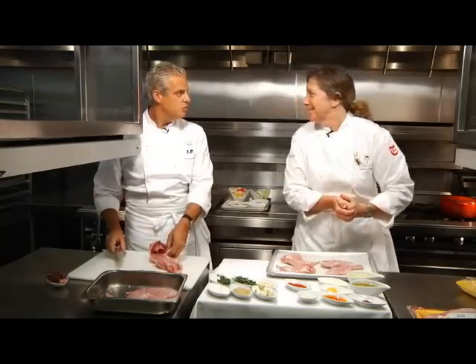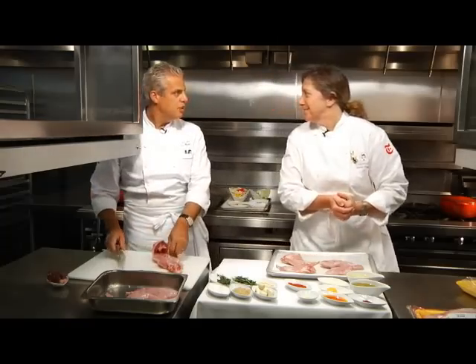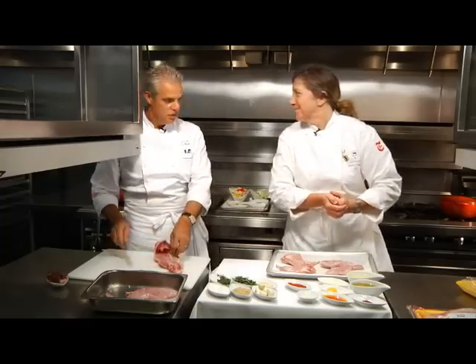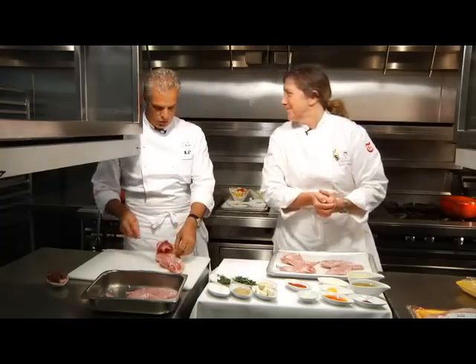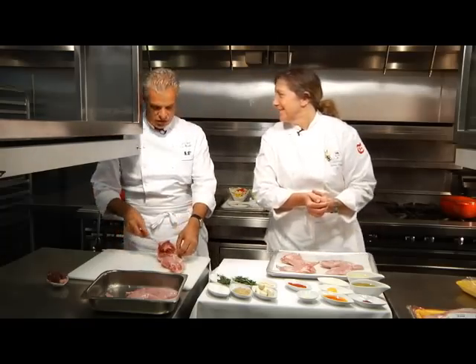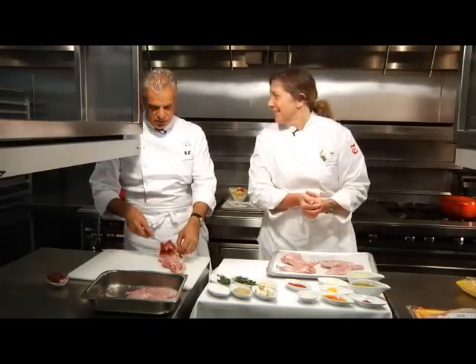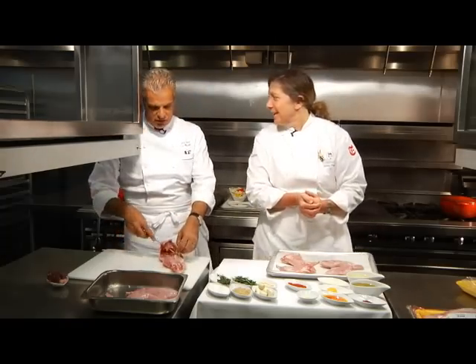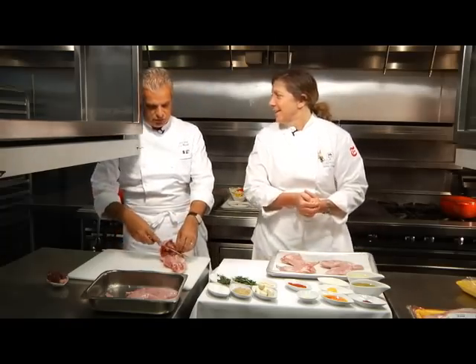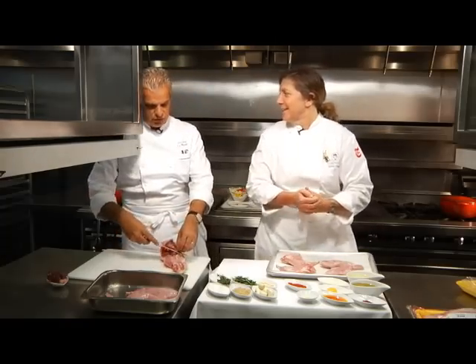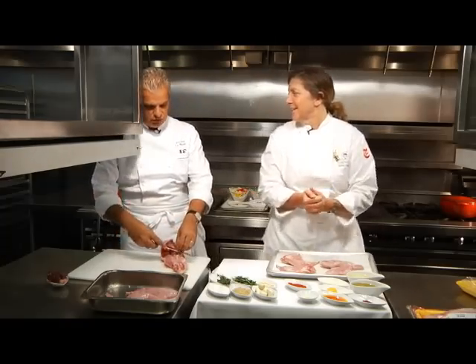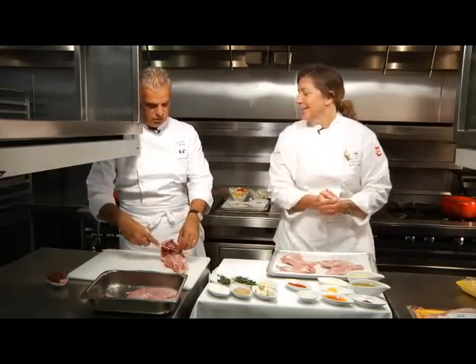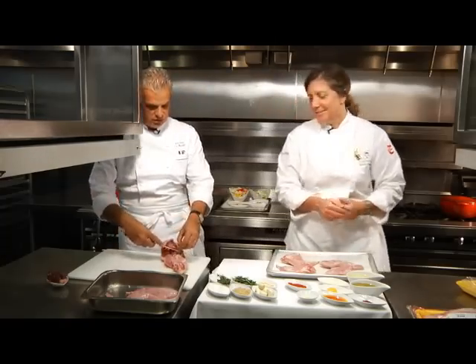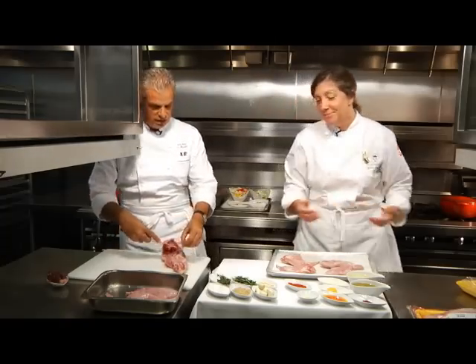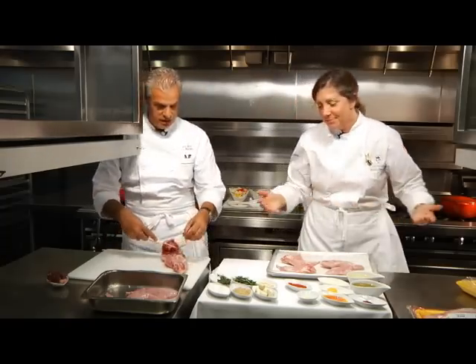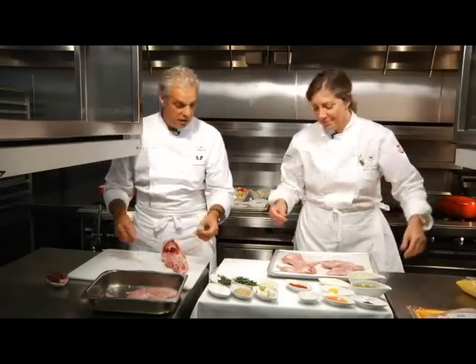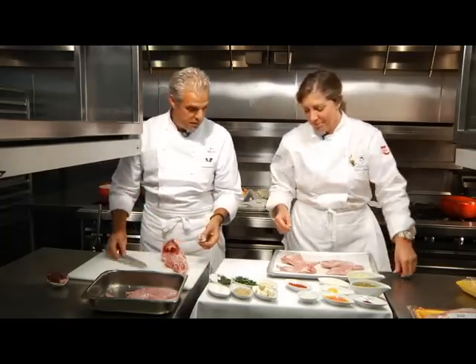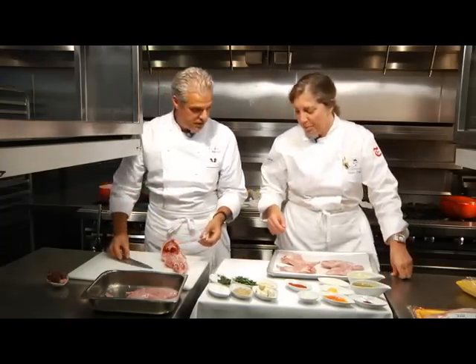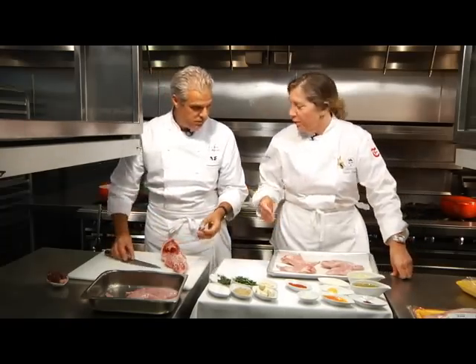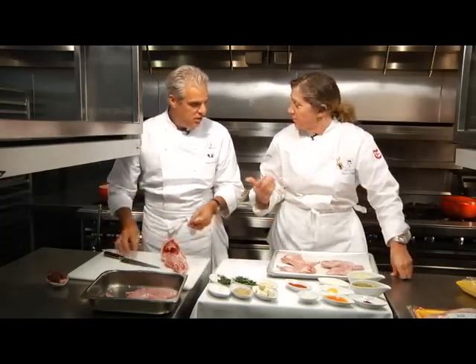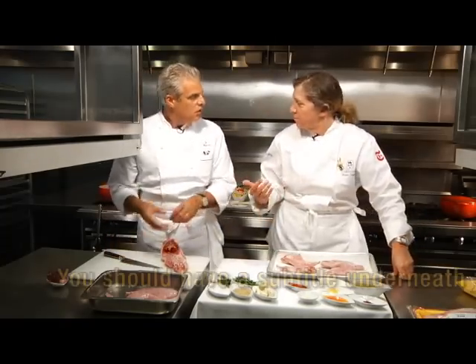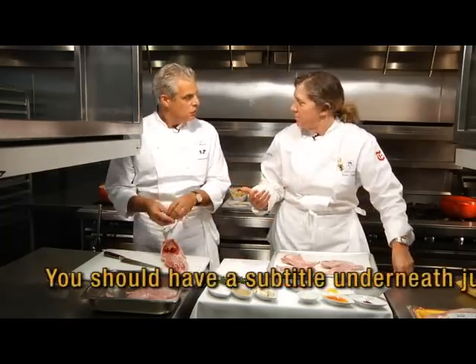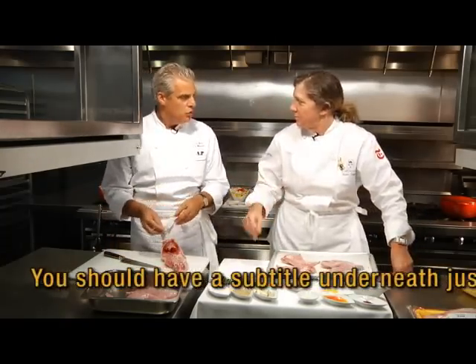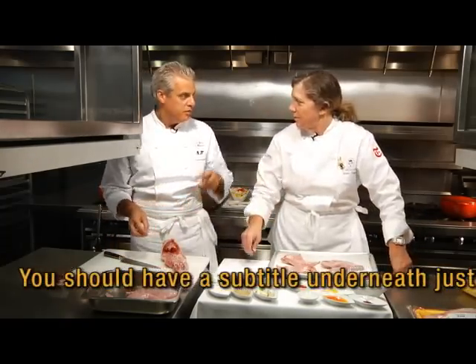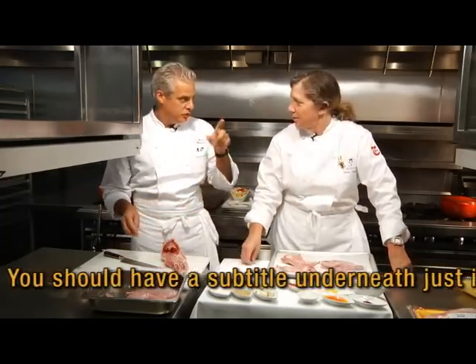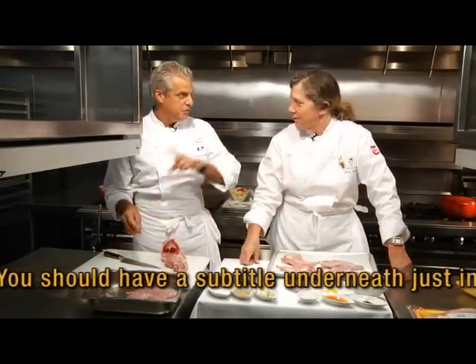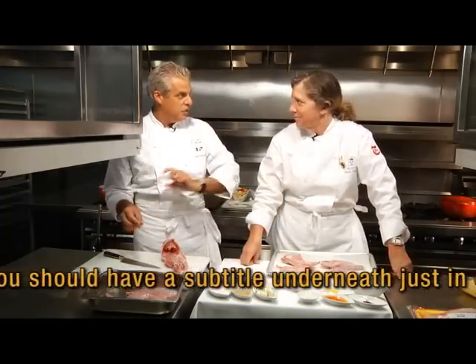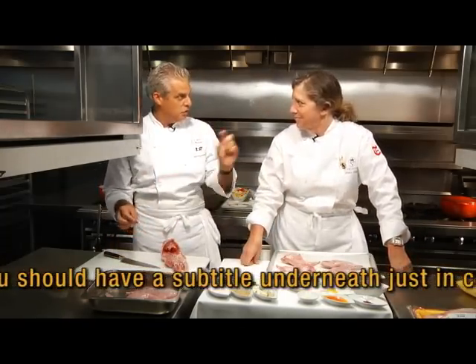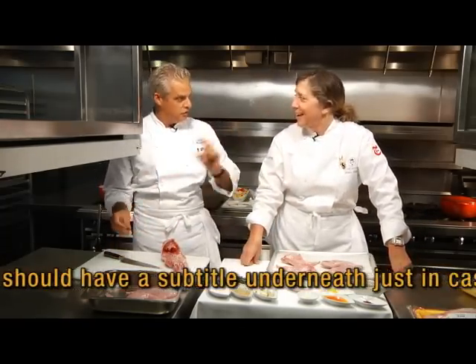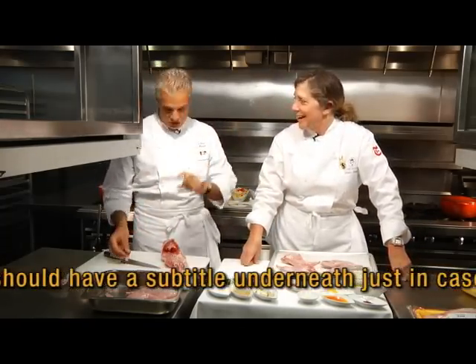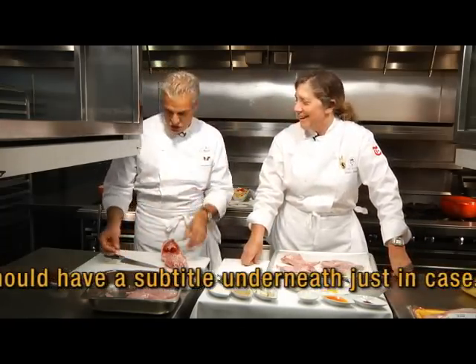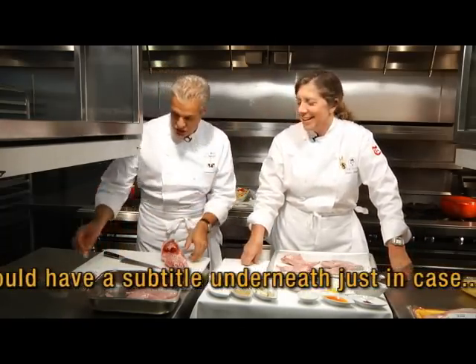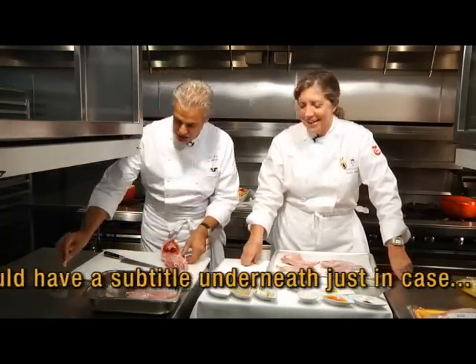We speak English all the time, but for some reason — you should have a subtitle underneath just in case.